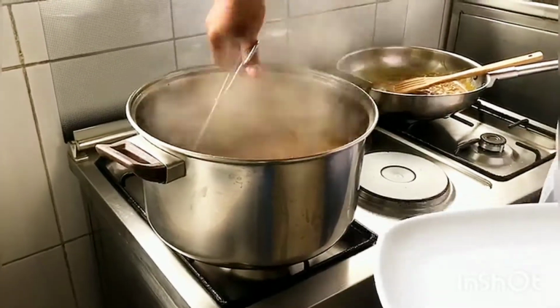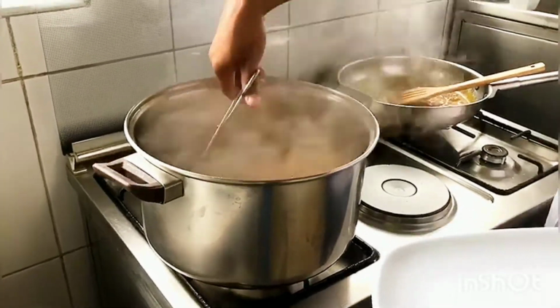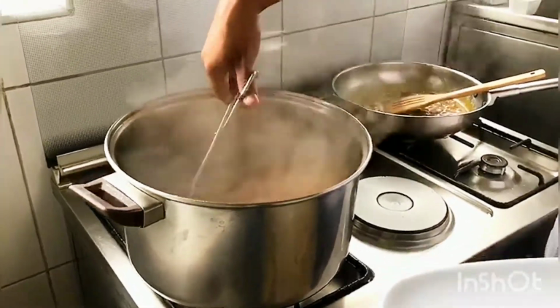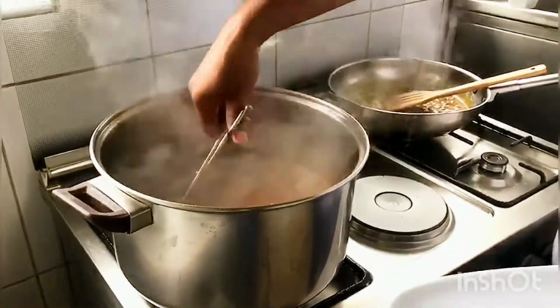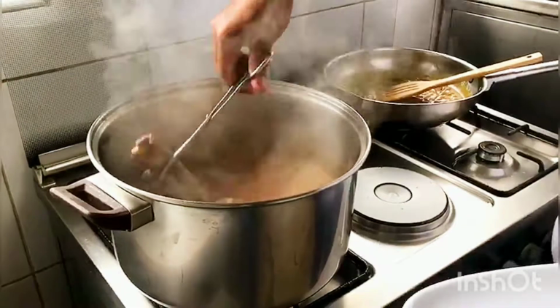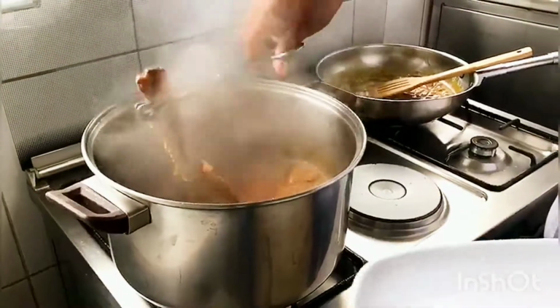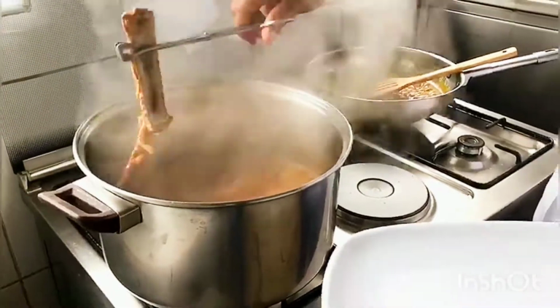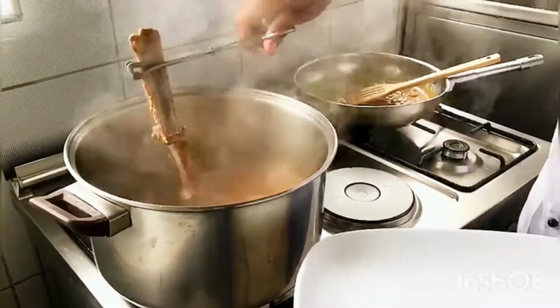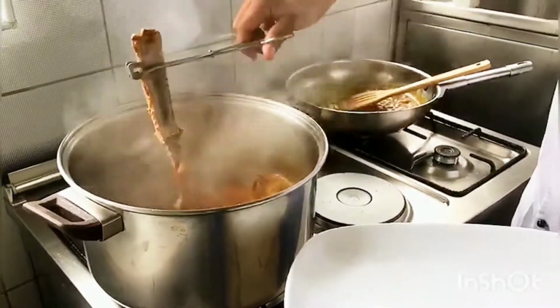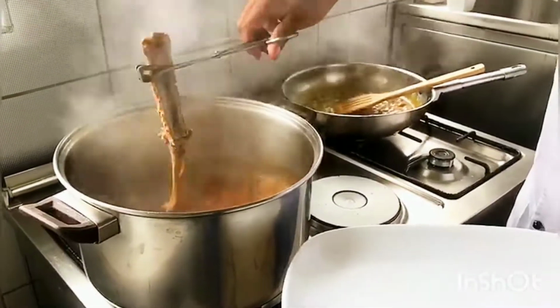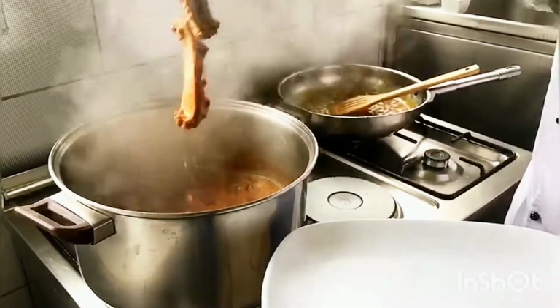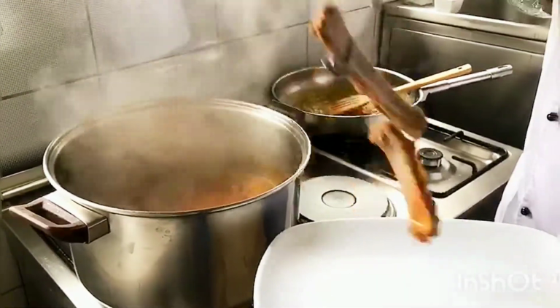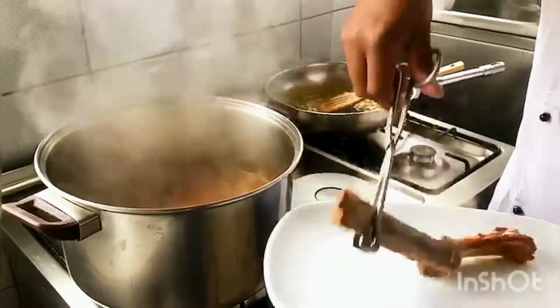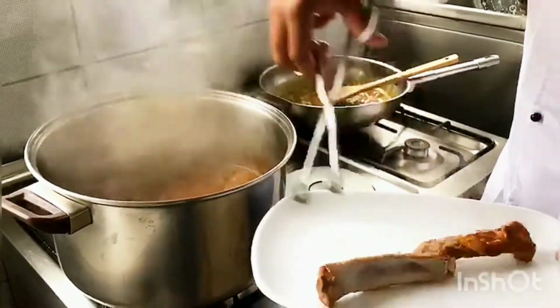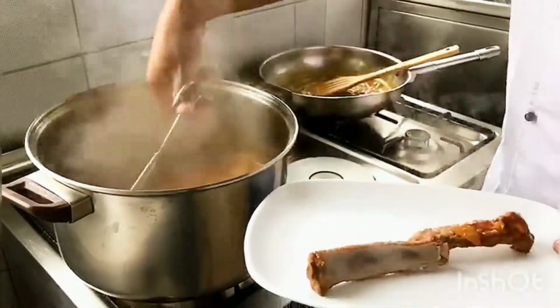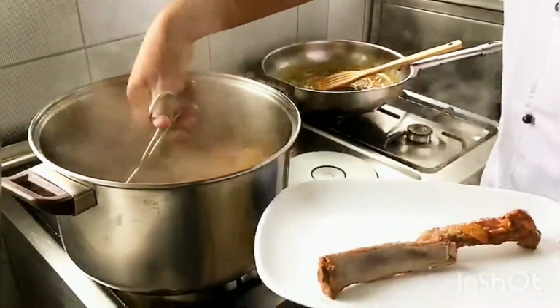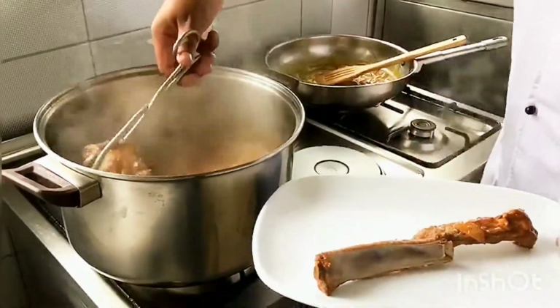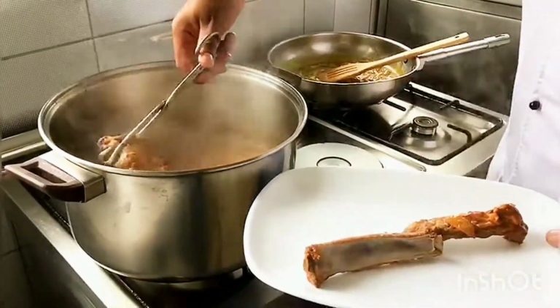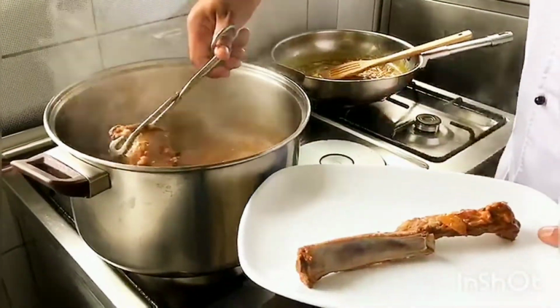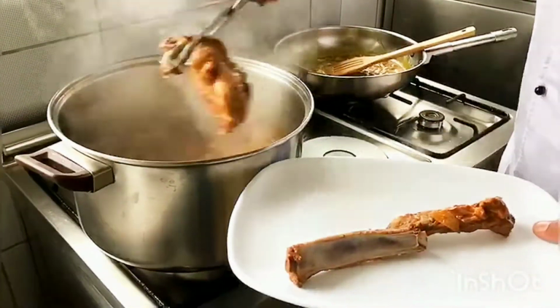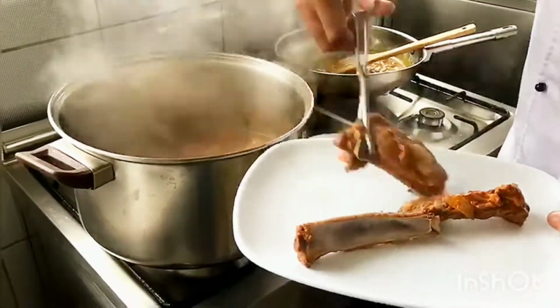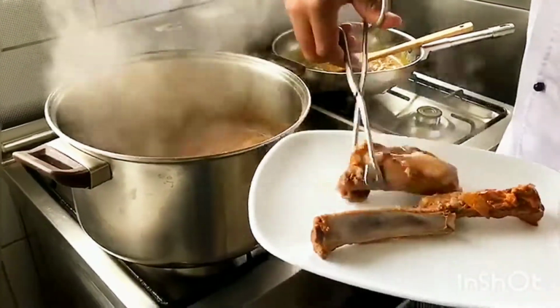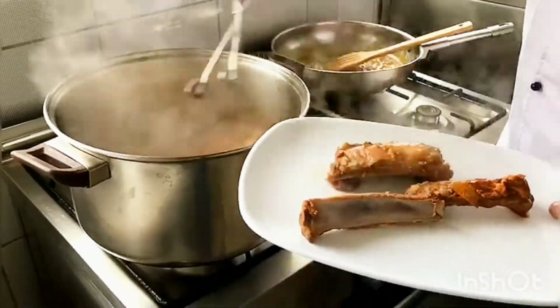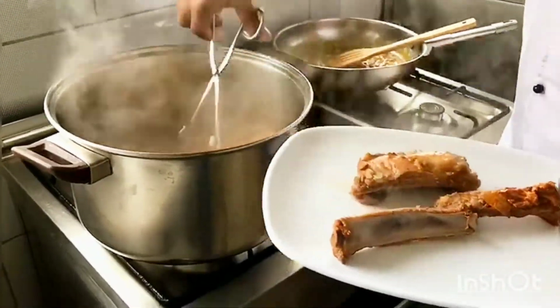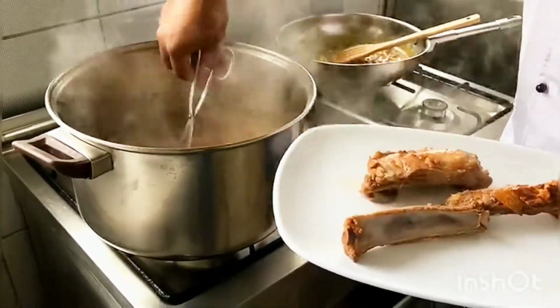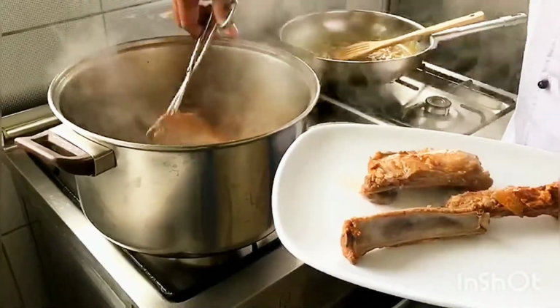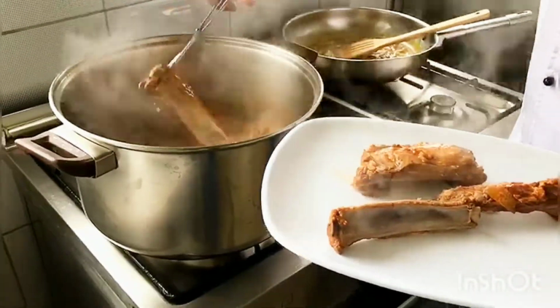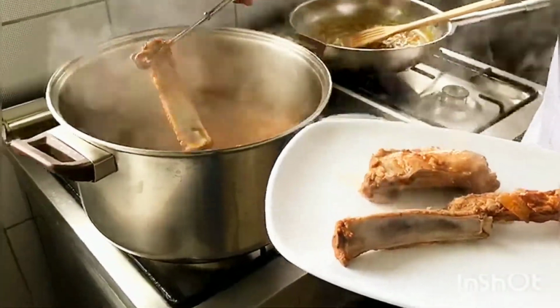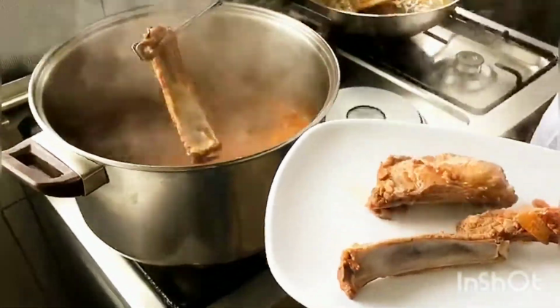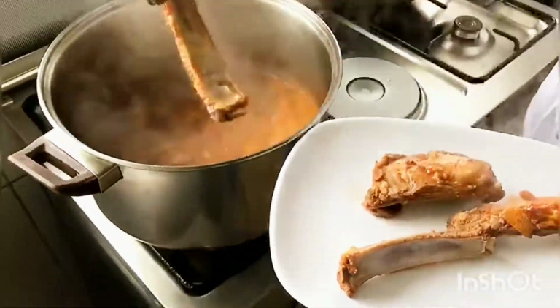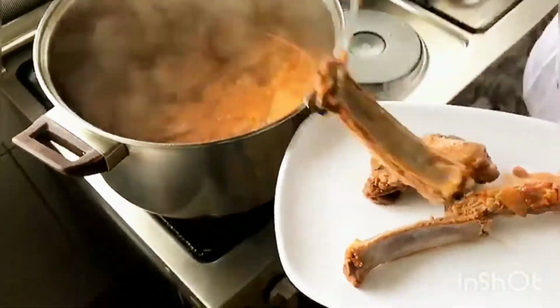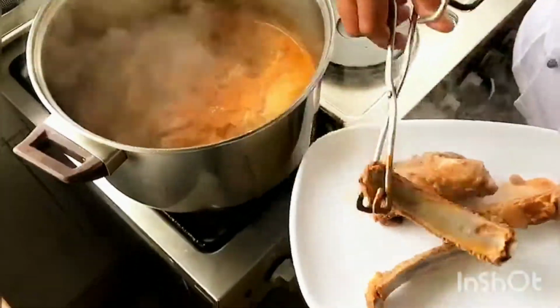Cook these for 40 minutes. Then take out your ribs, put them on a plate and set them aside to cool.